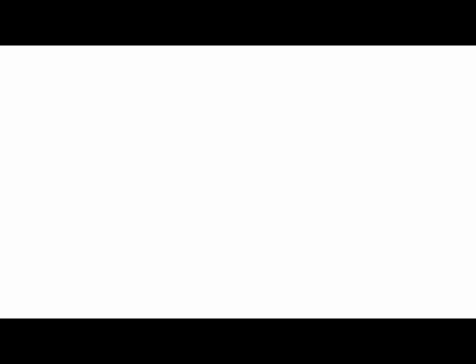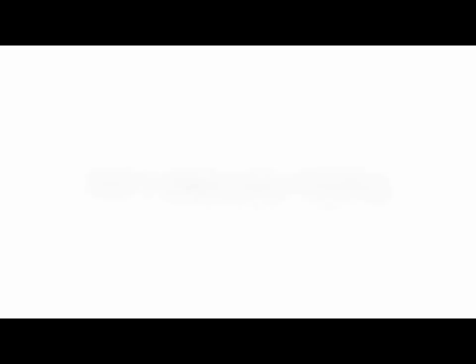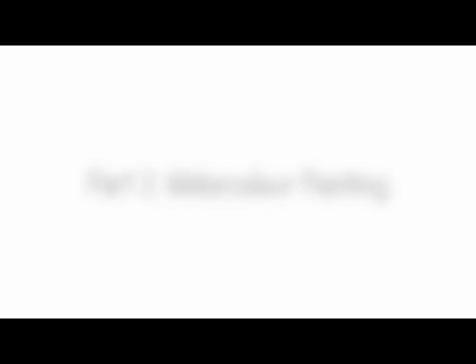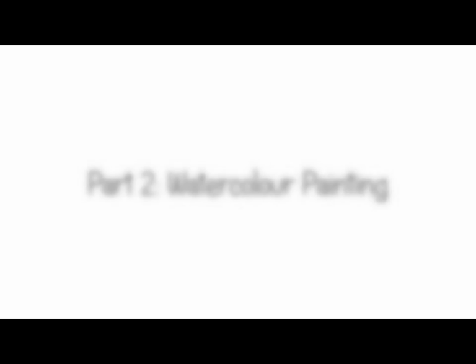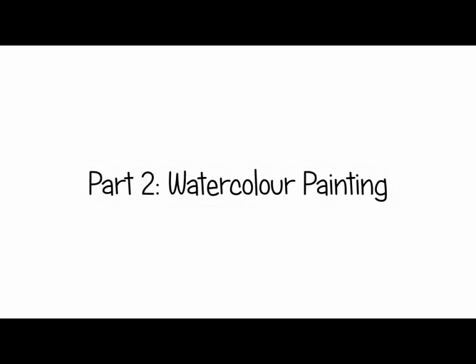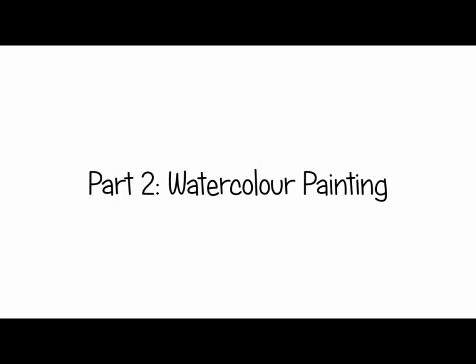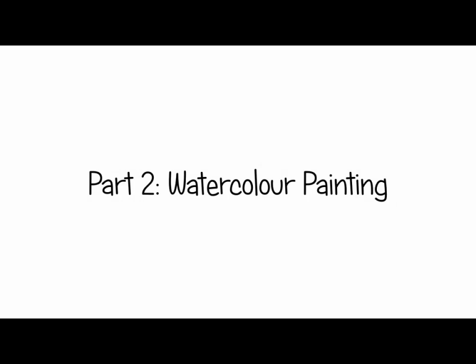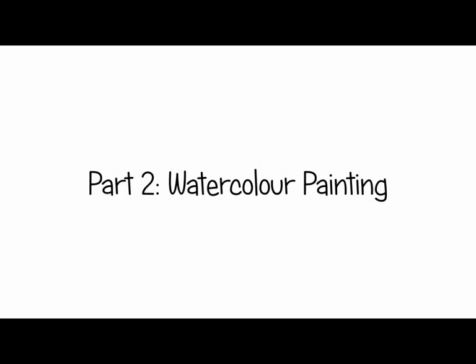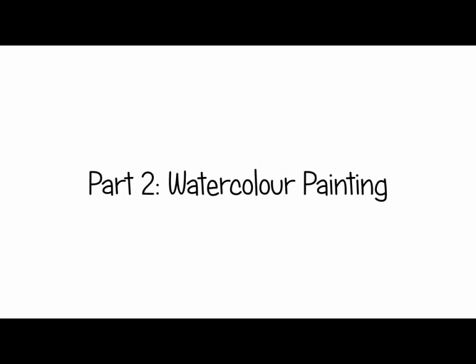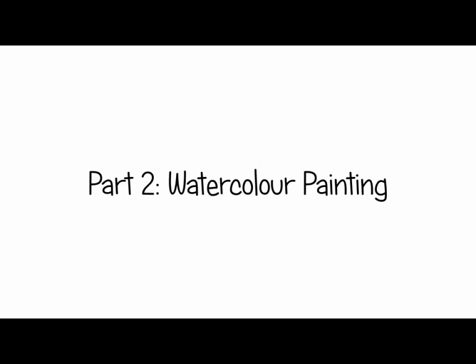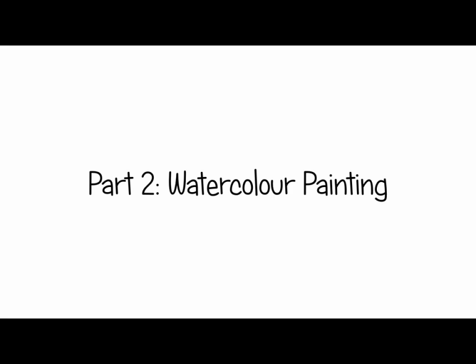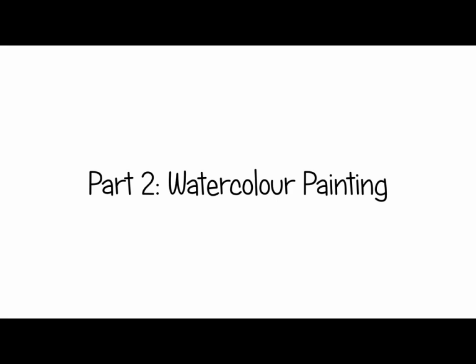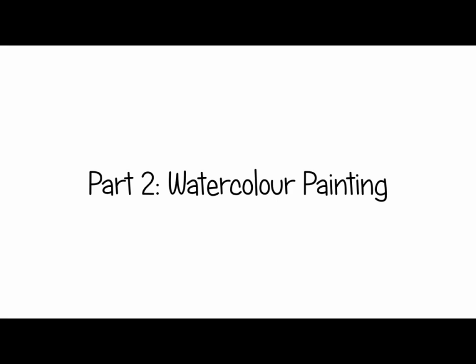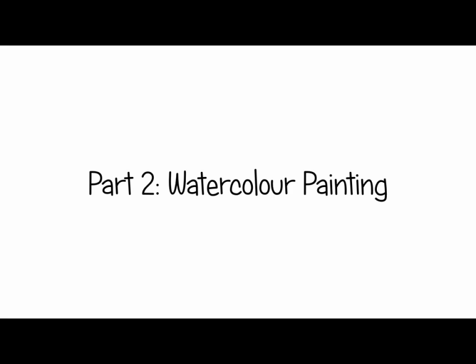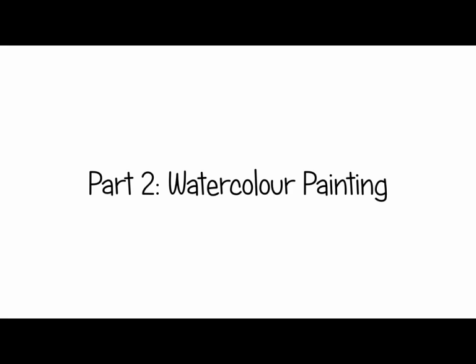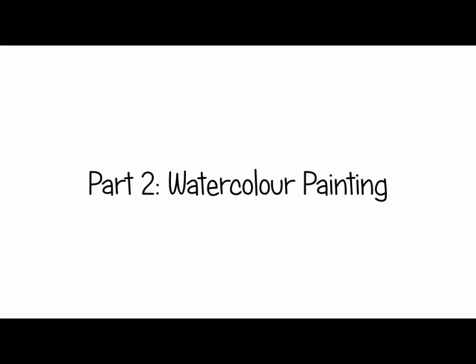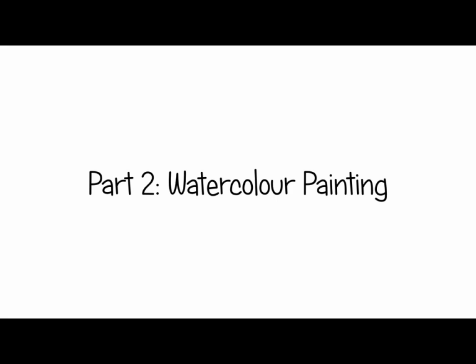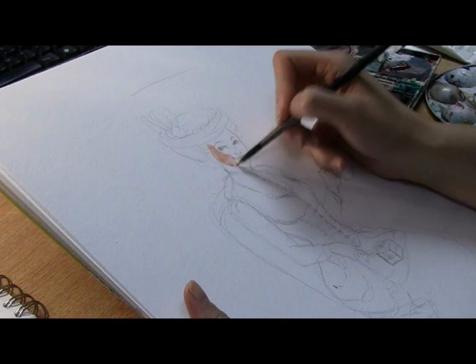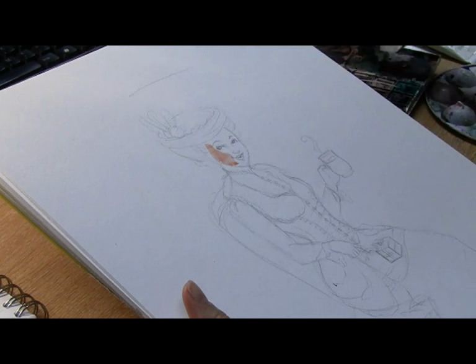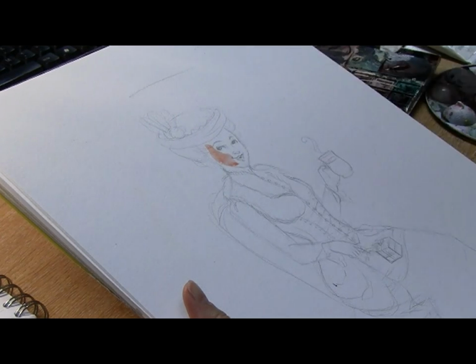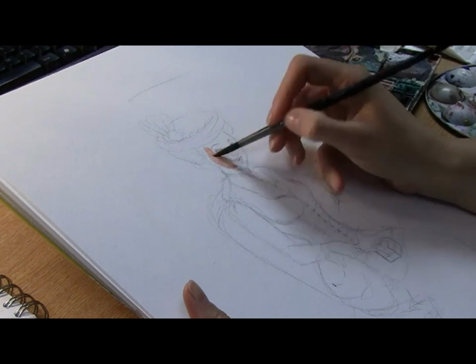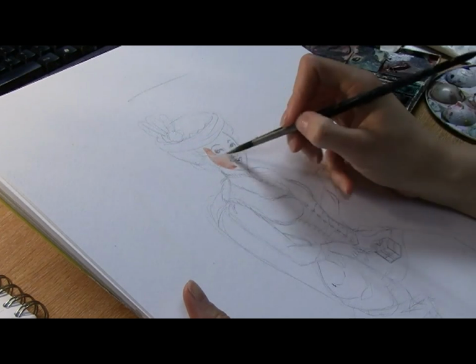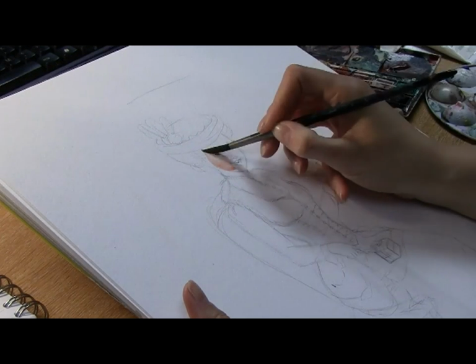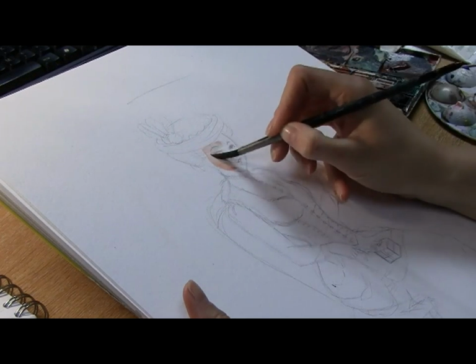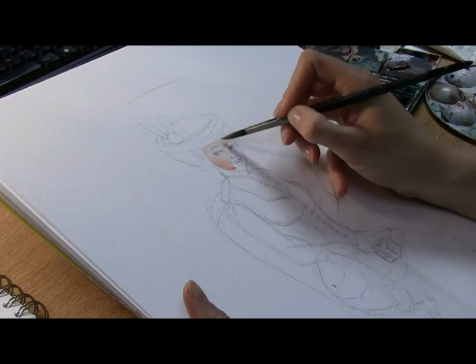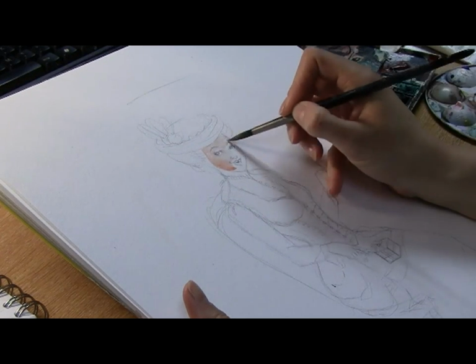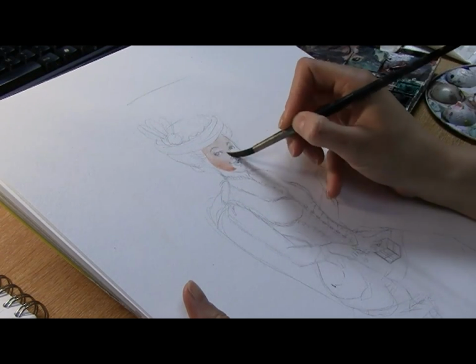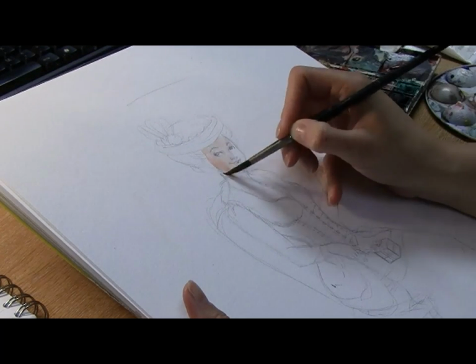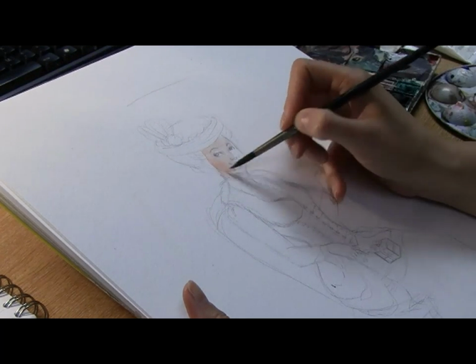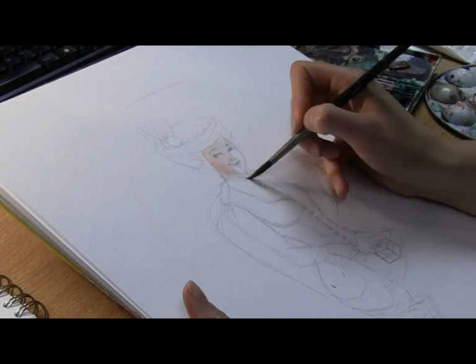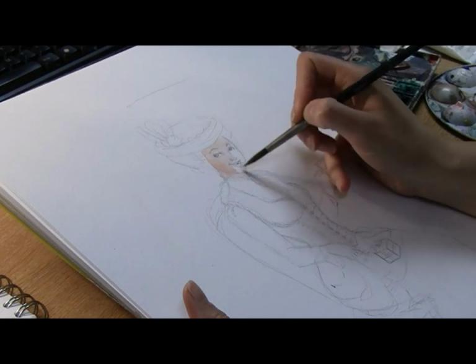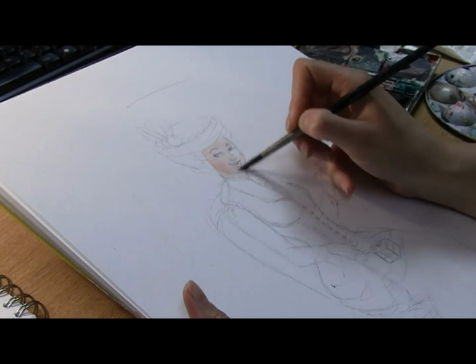Part 2, Watercolour Painting. Here I'm starting to colour the painting using watercolours.